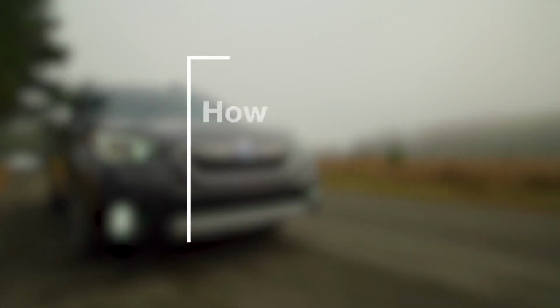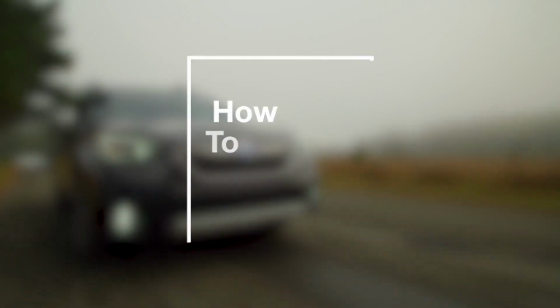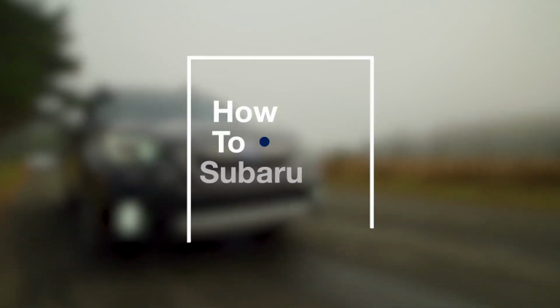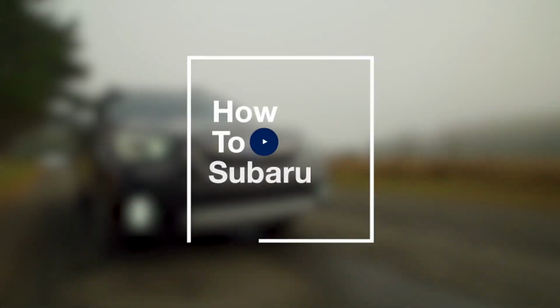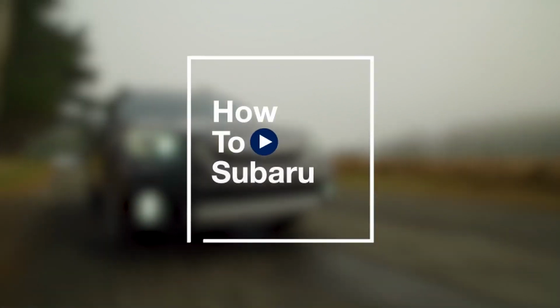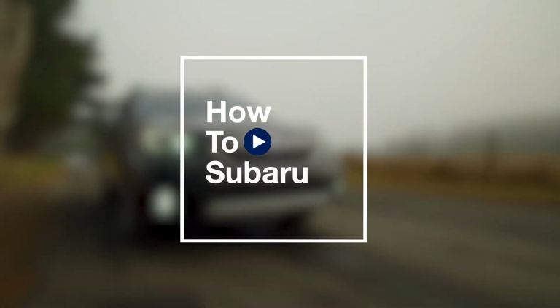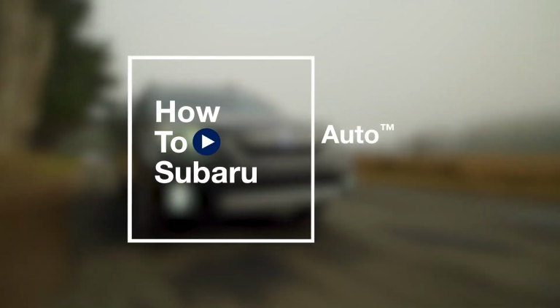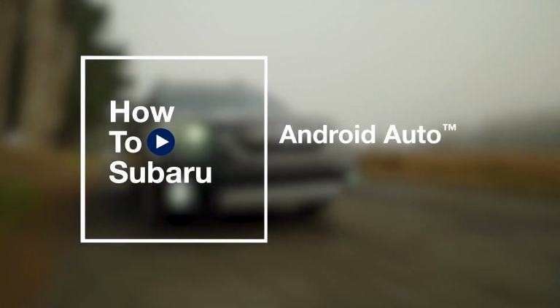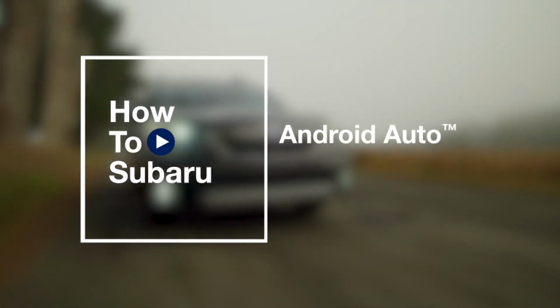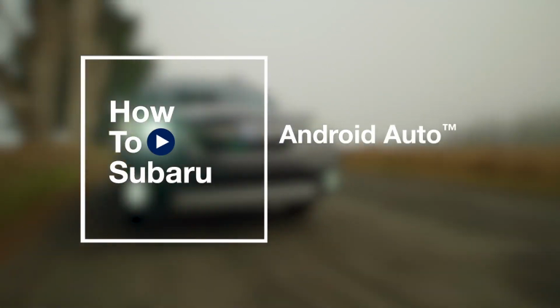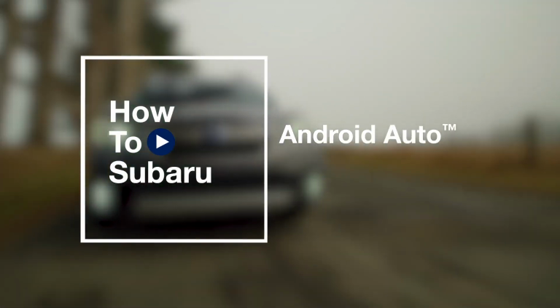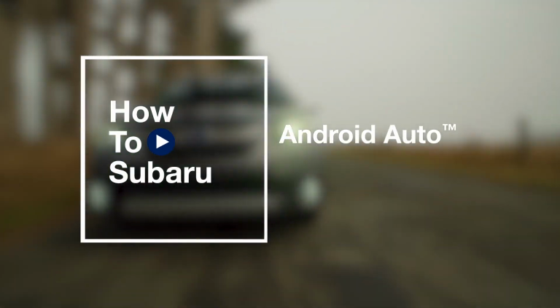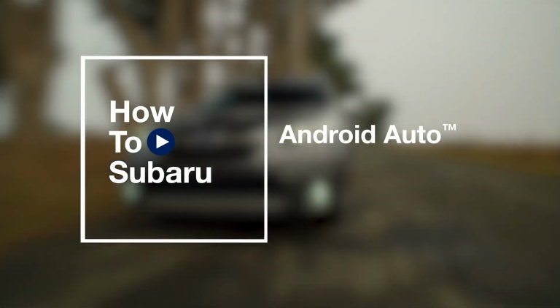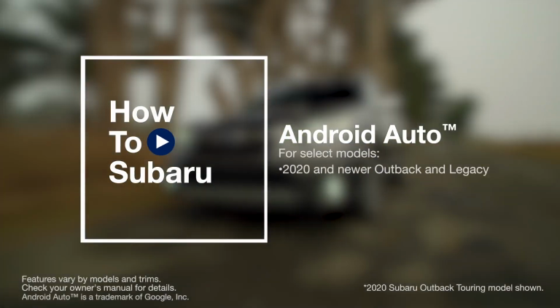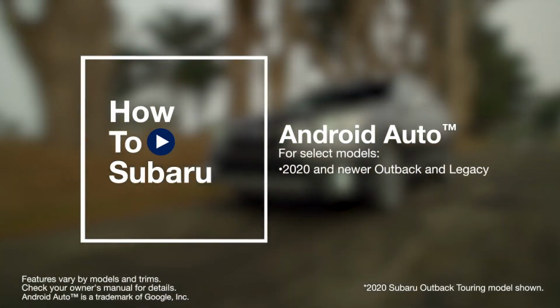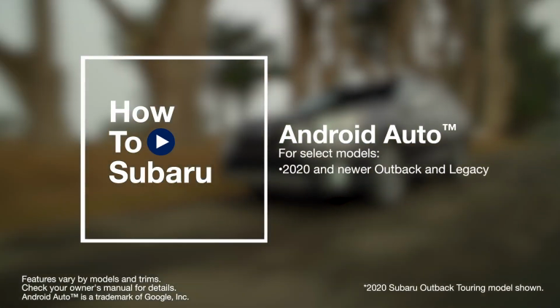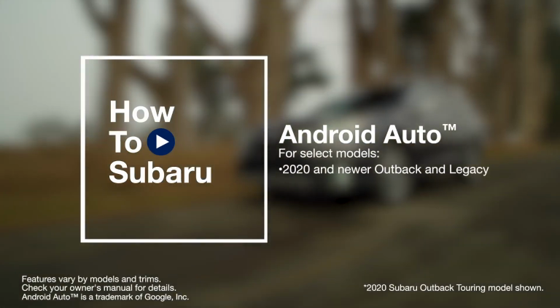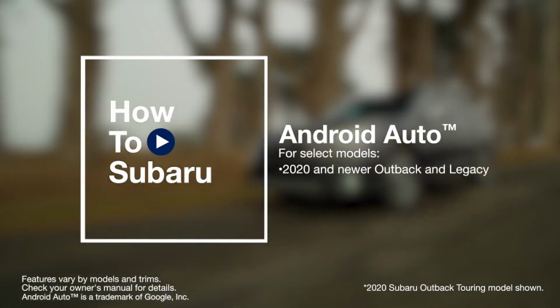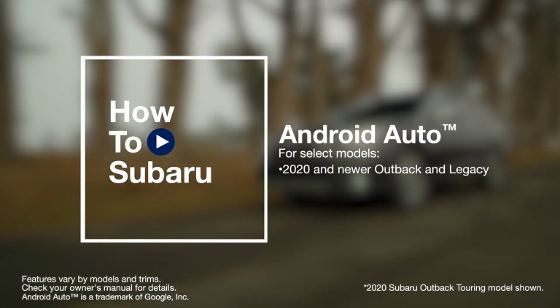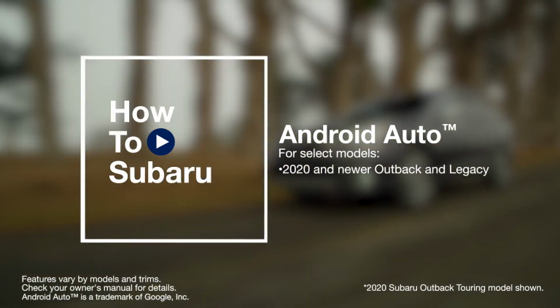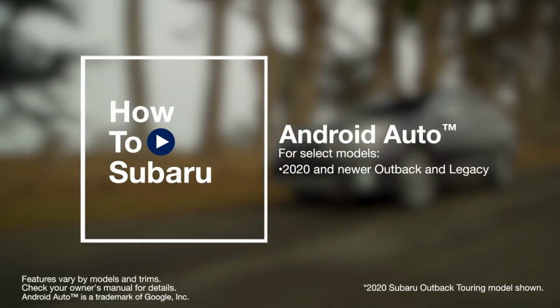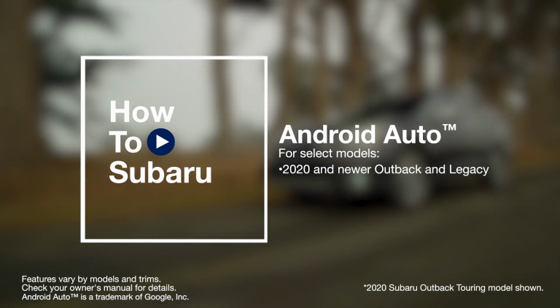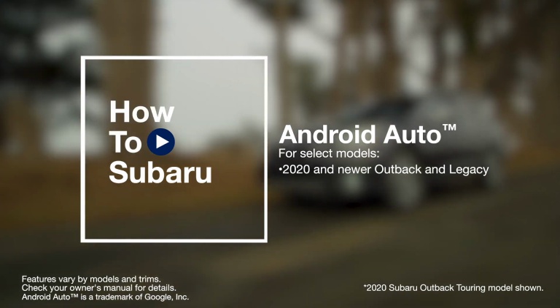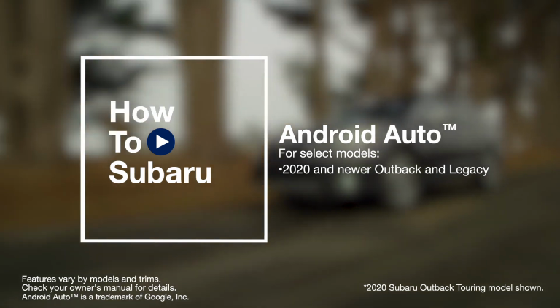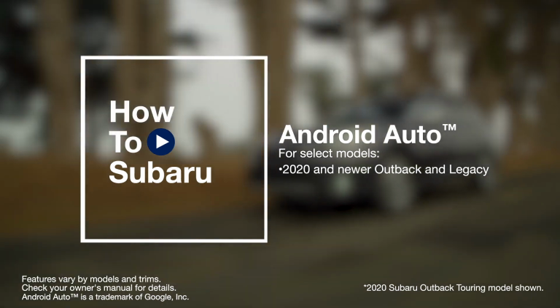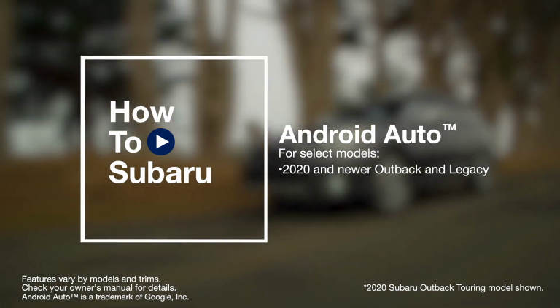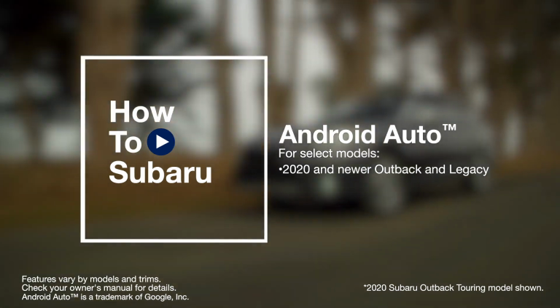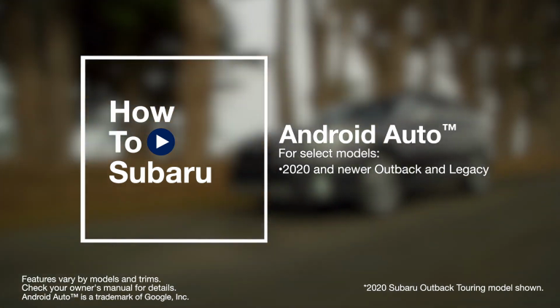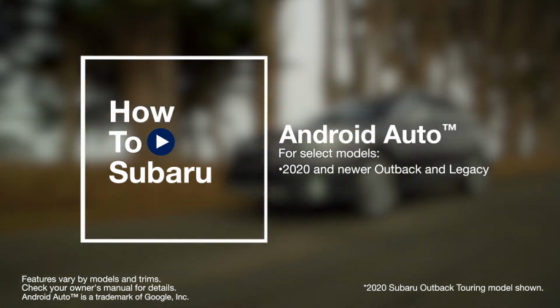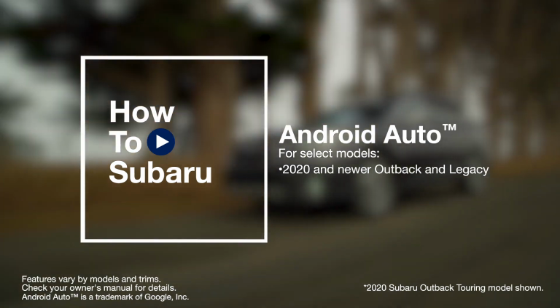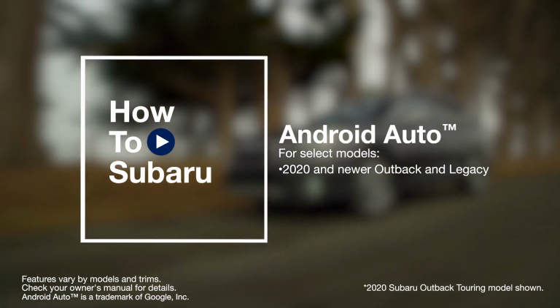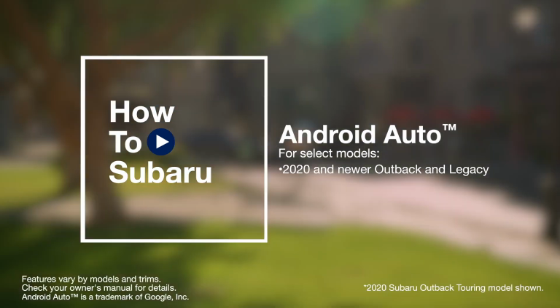The following how-to video applies to specific models and trim levels. Please take a moment to confirm this video applies to your Subaru.